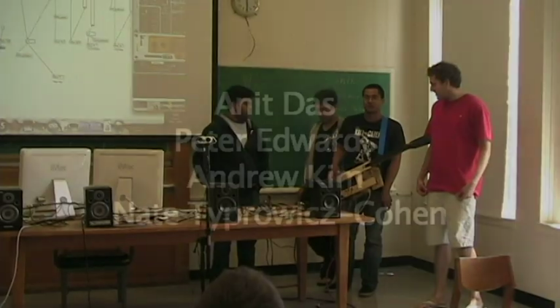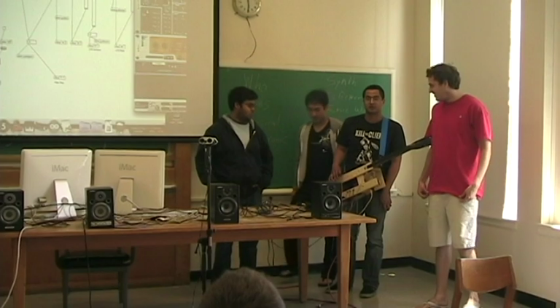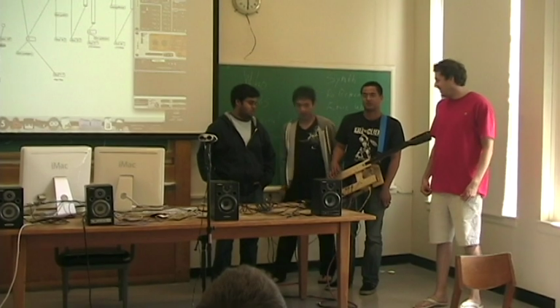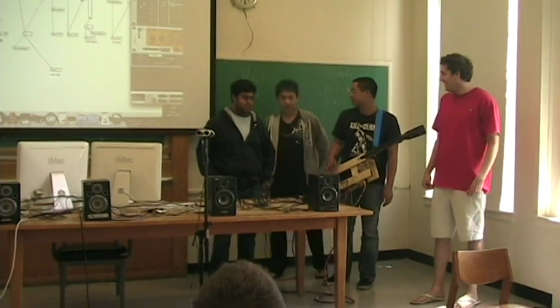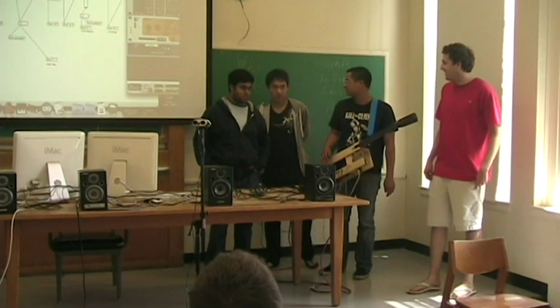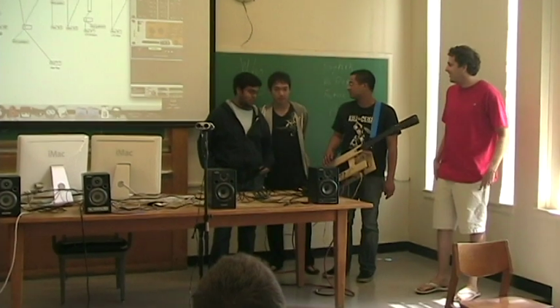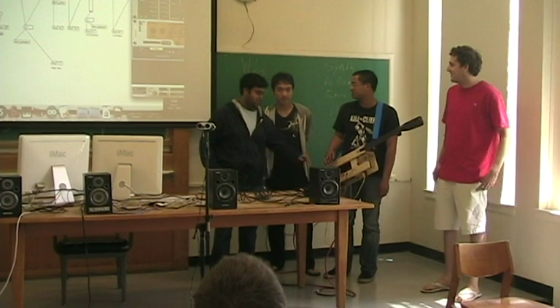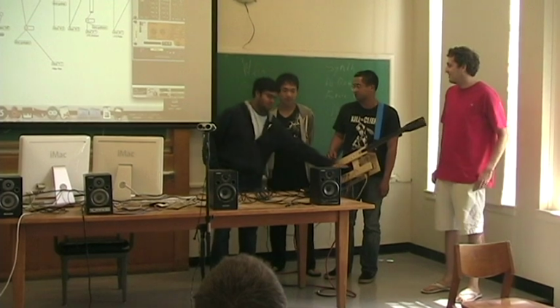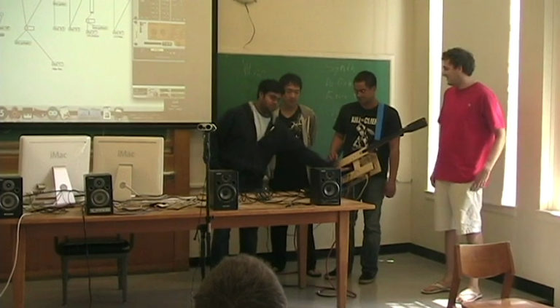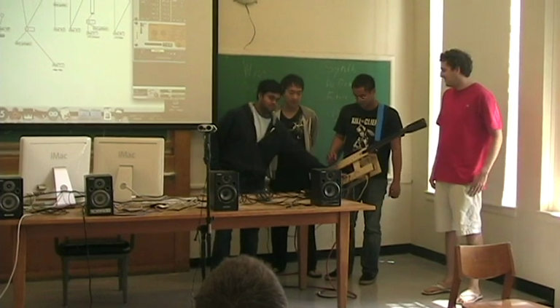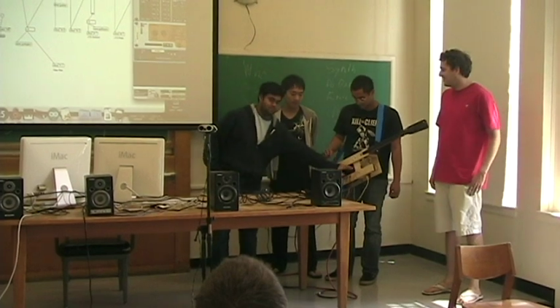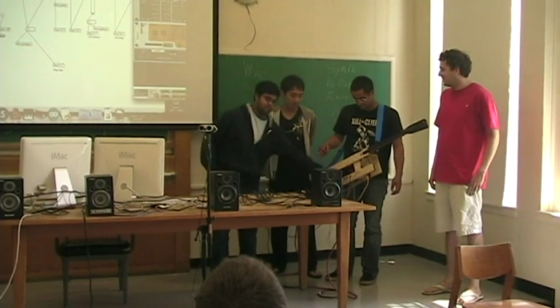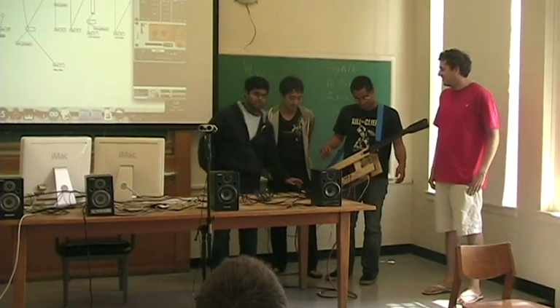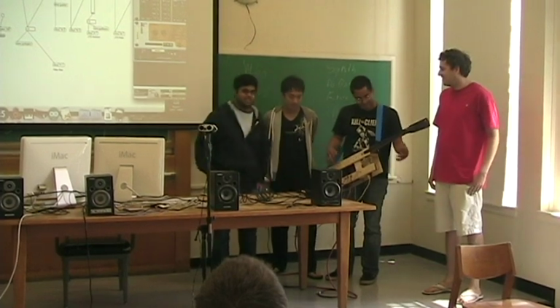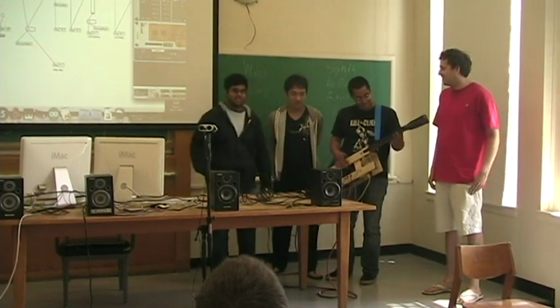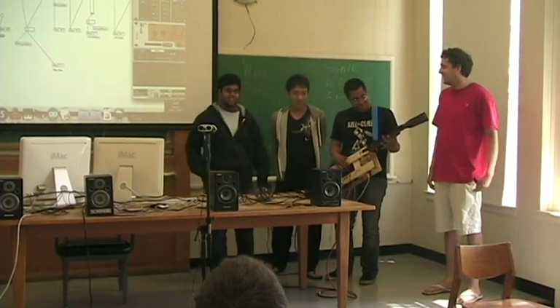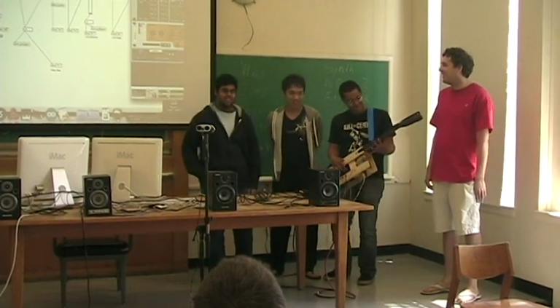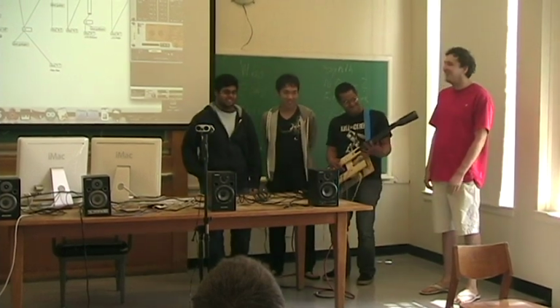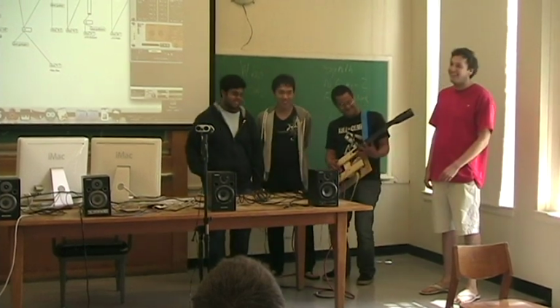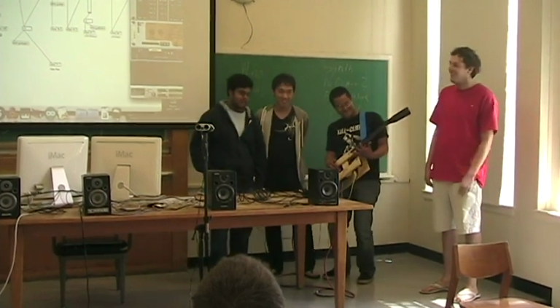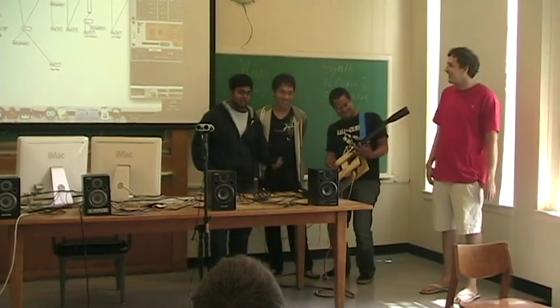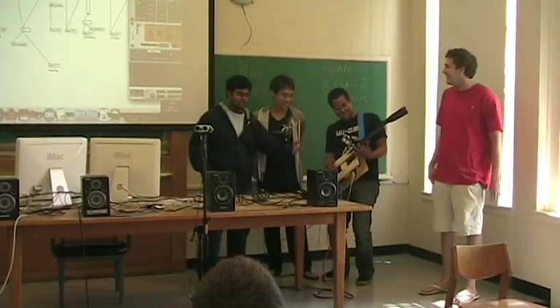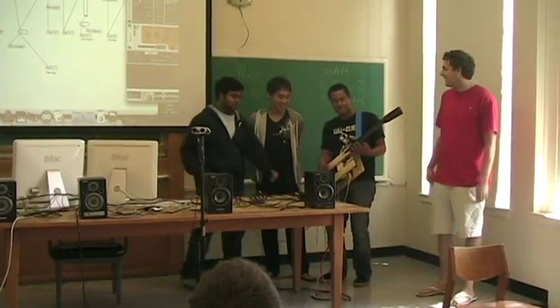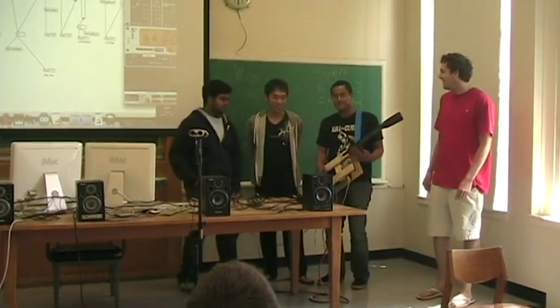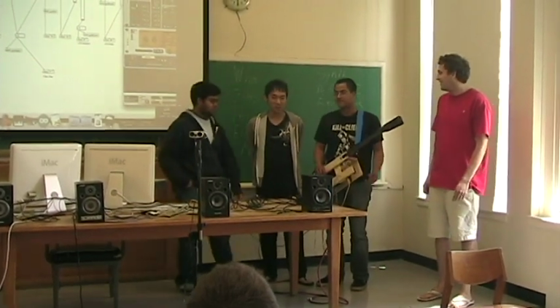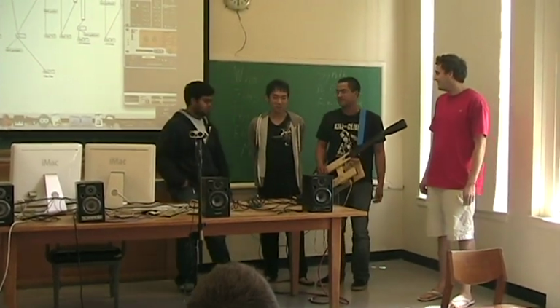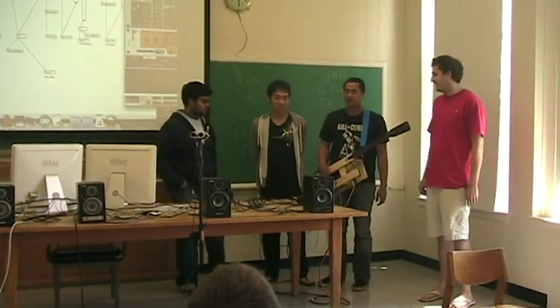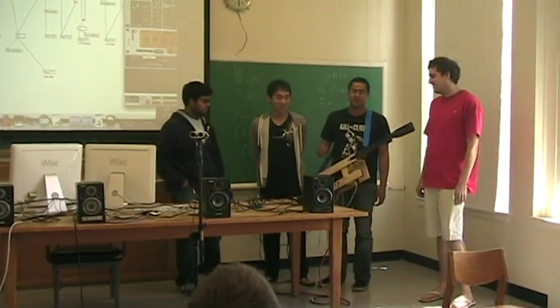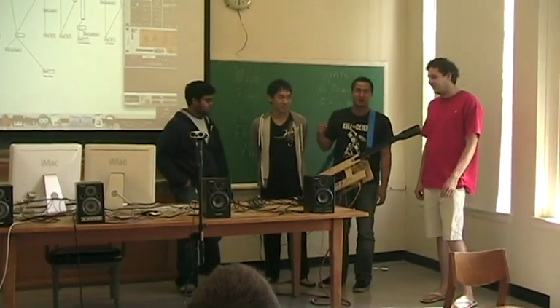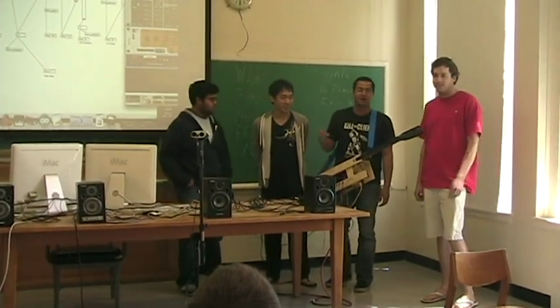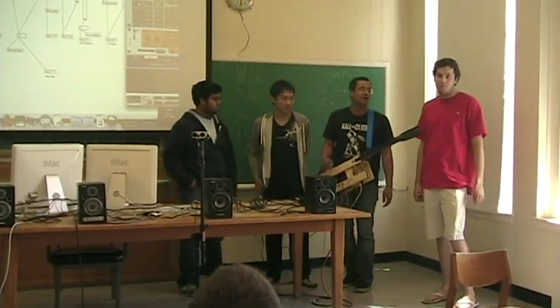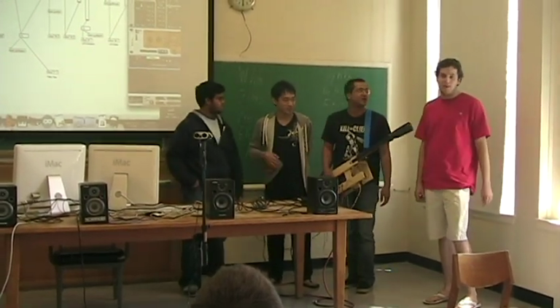We're the laser bass team. I'm Andrew. I'm Peter. I'm Nate.